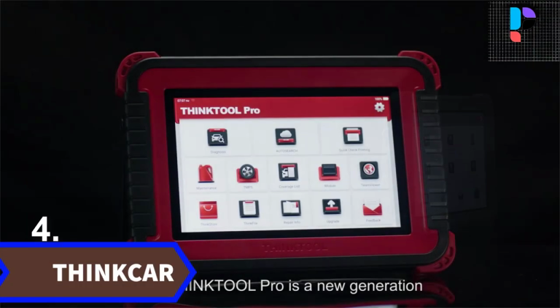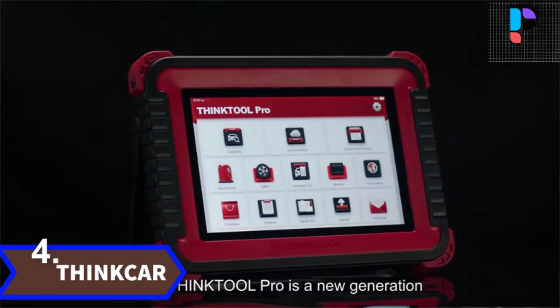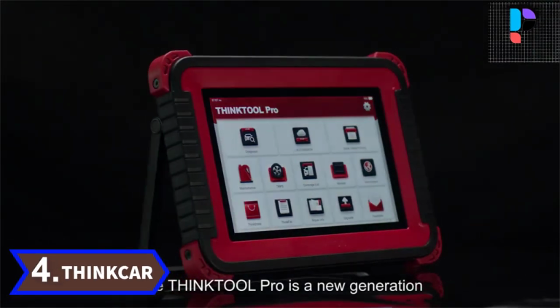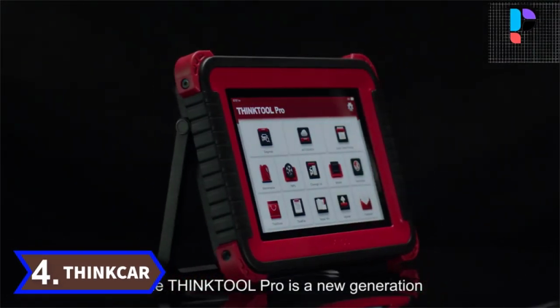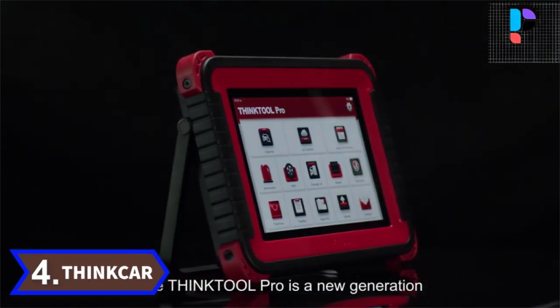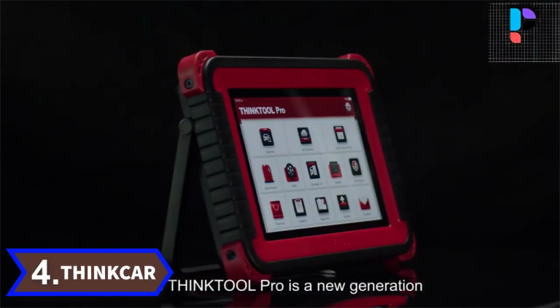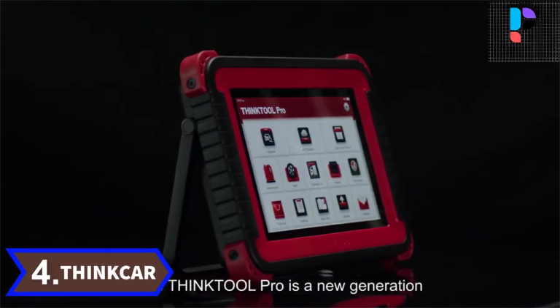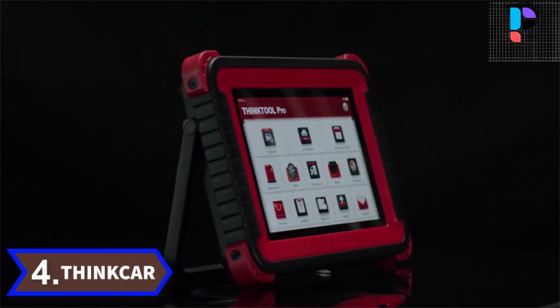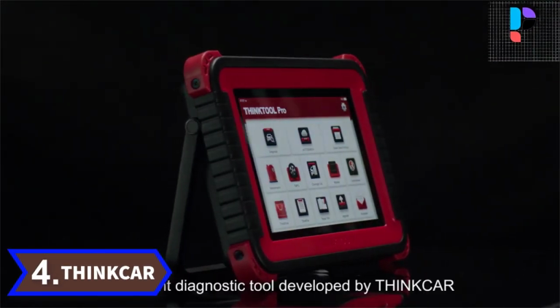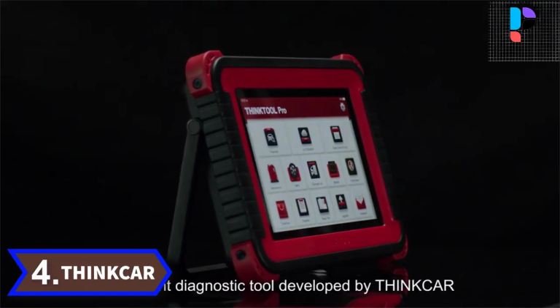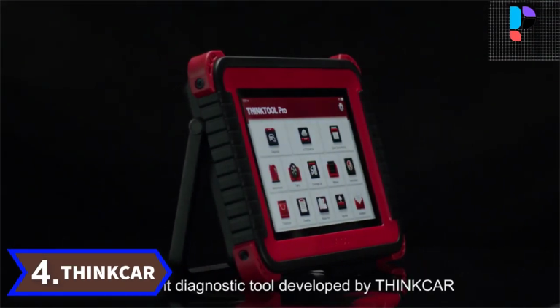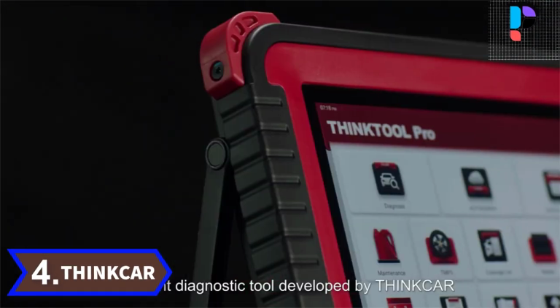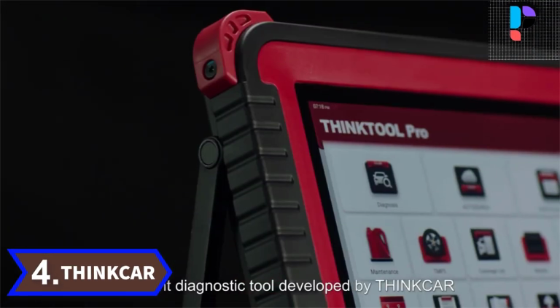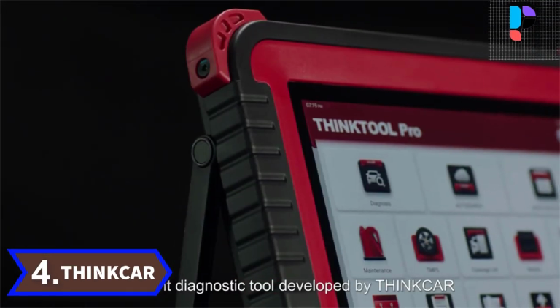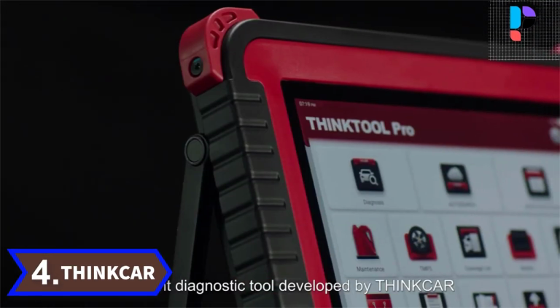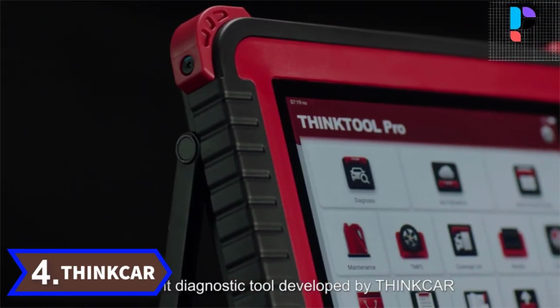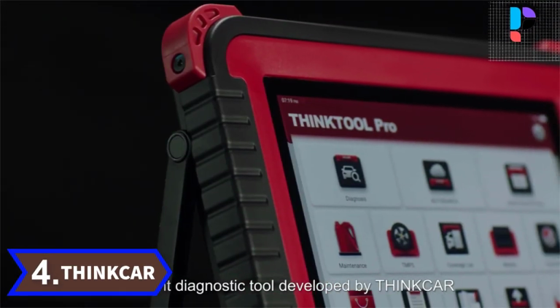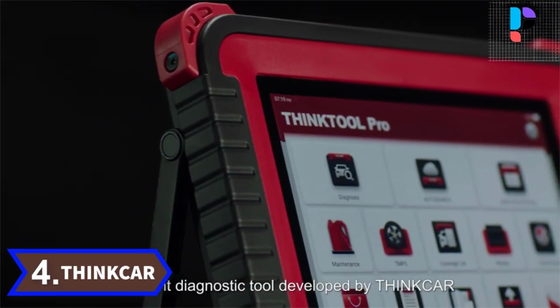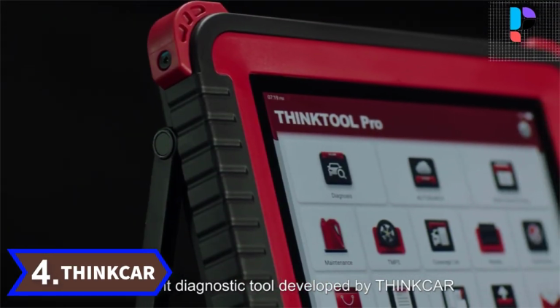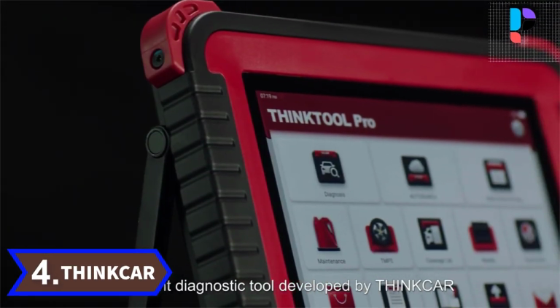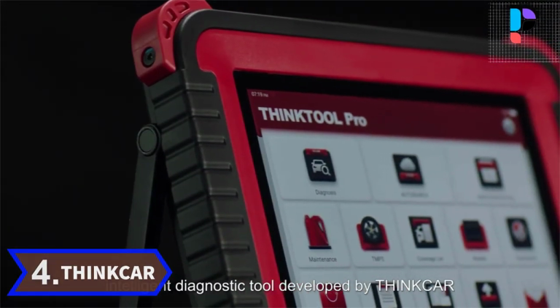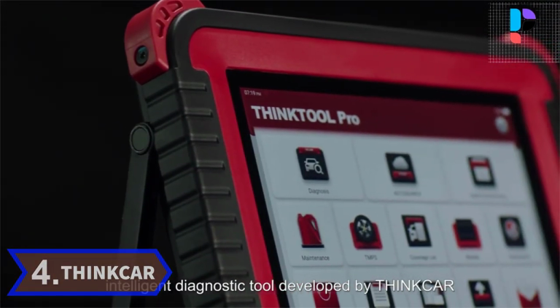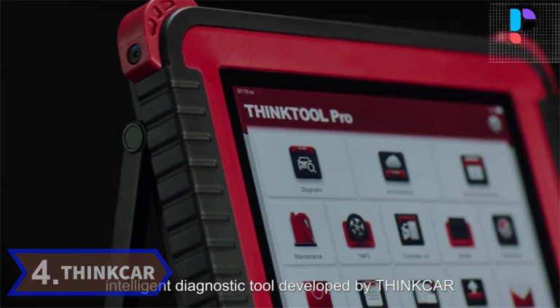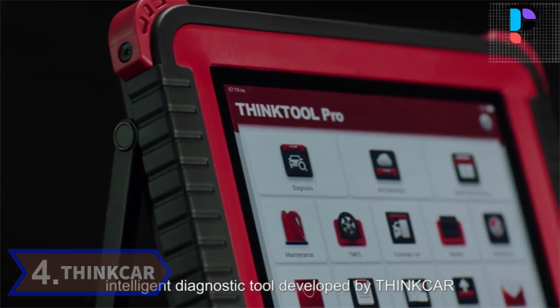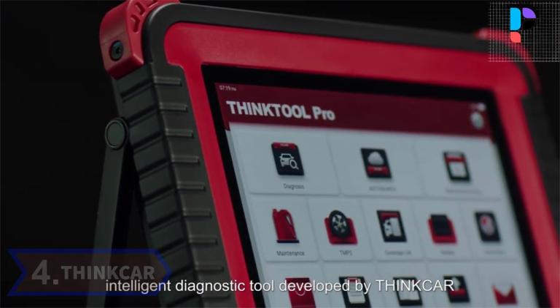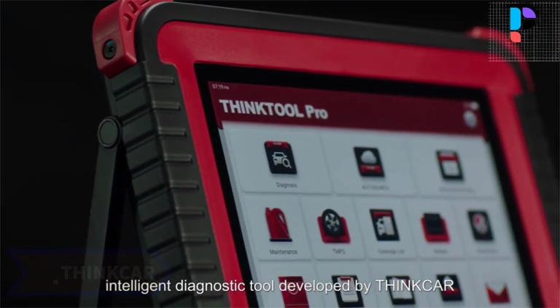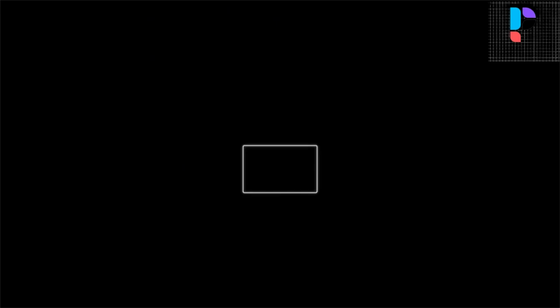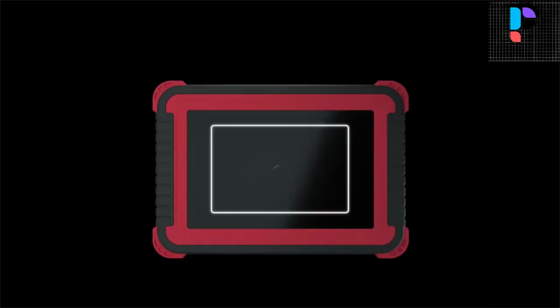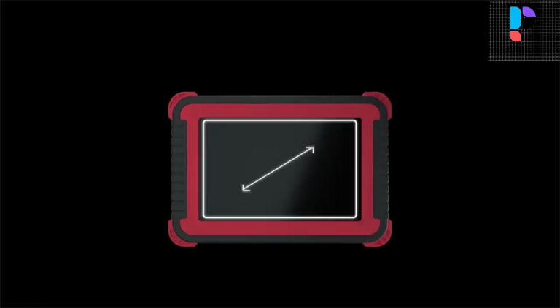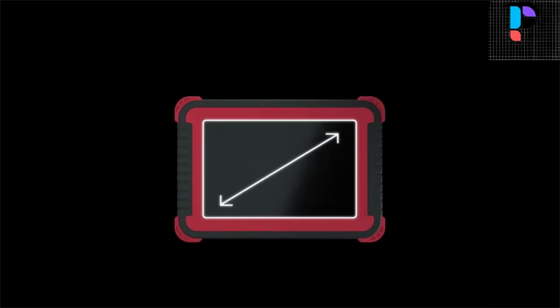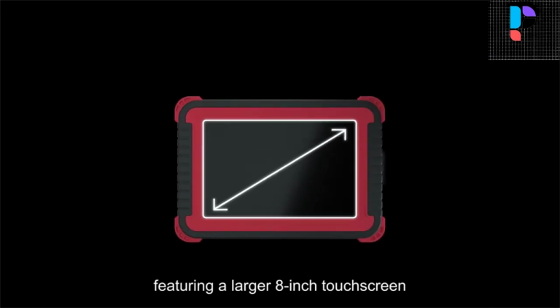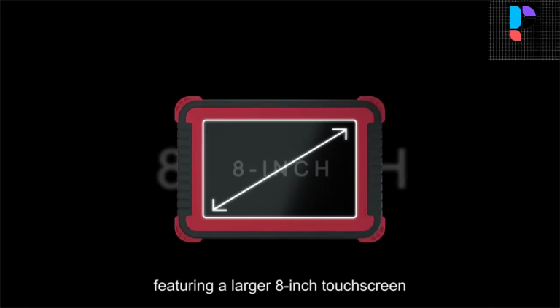Number 4. Brand name: ThinkR. Model number: ThinkTool Pro.